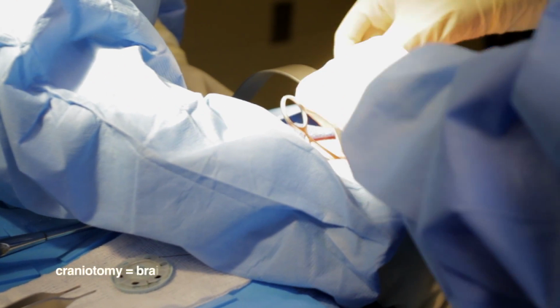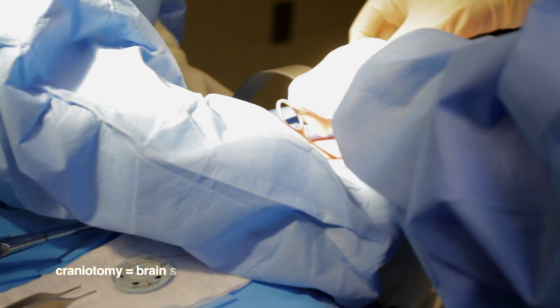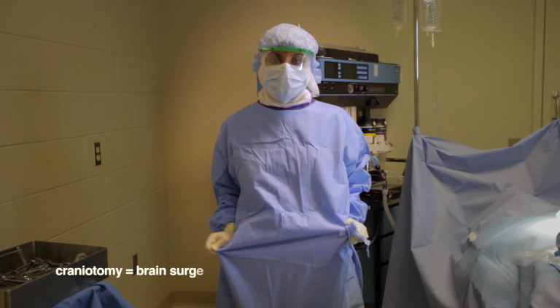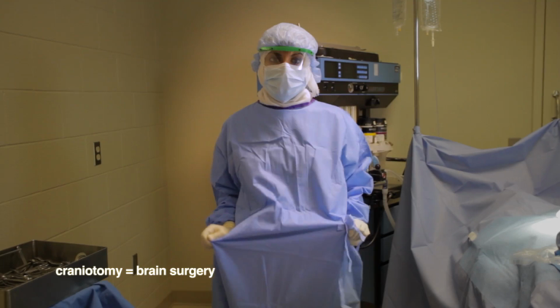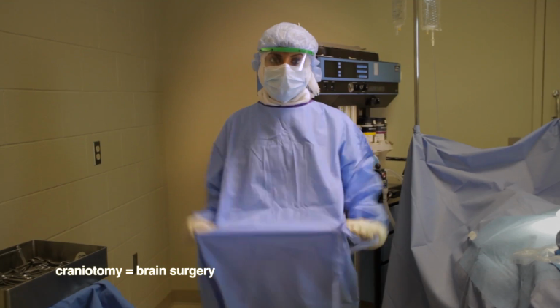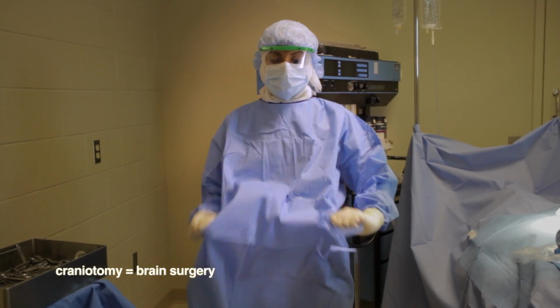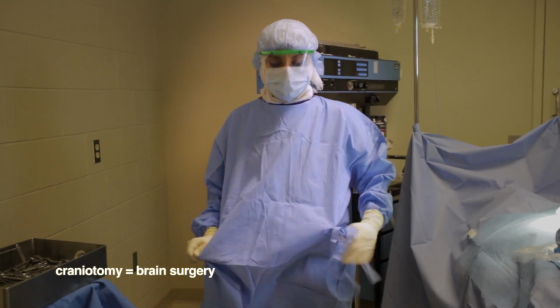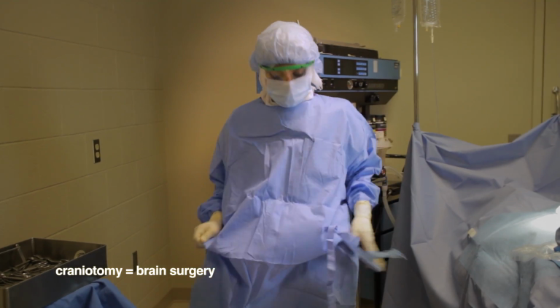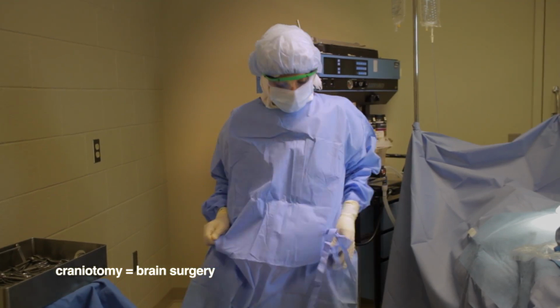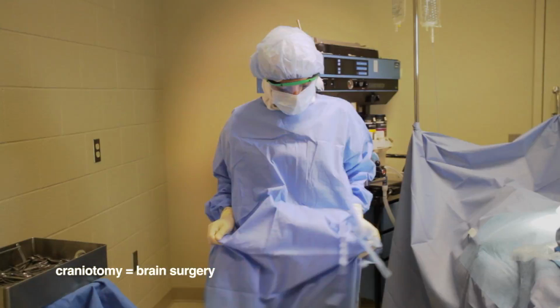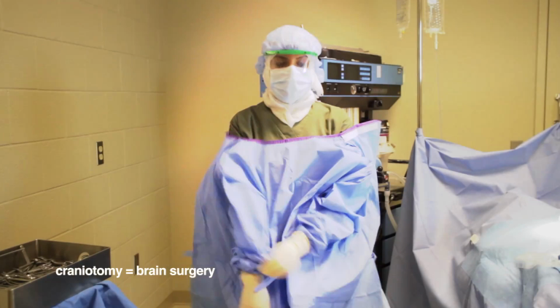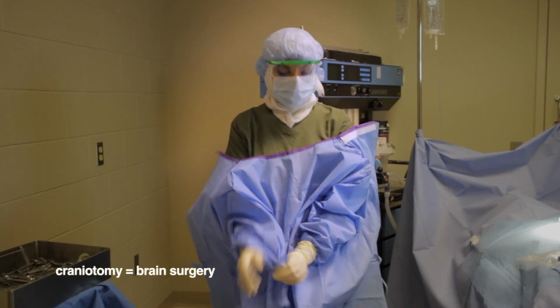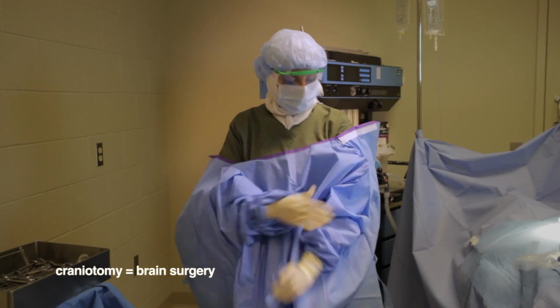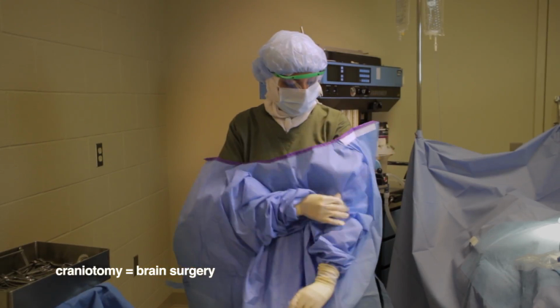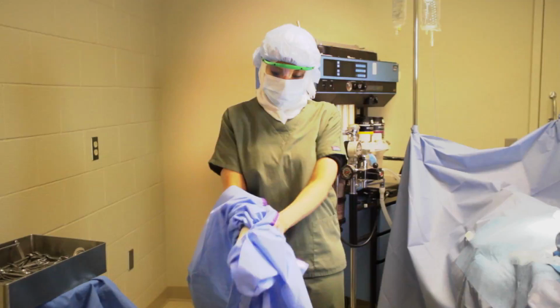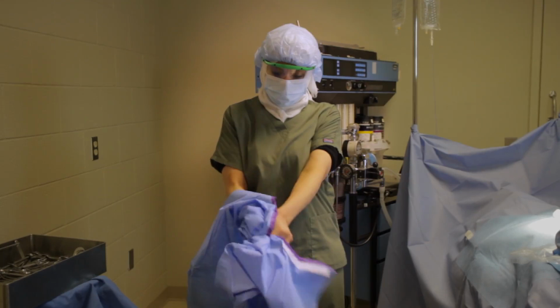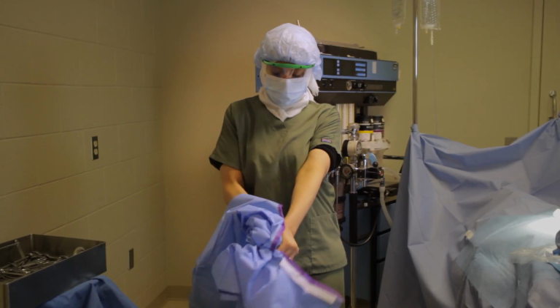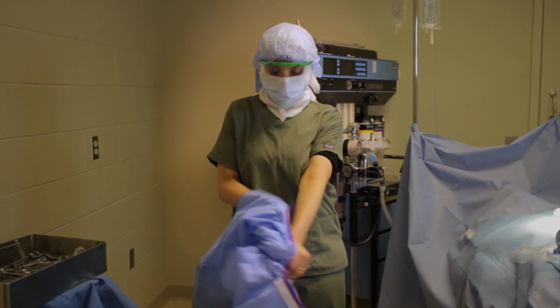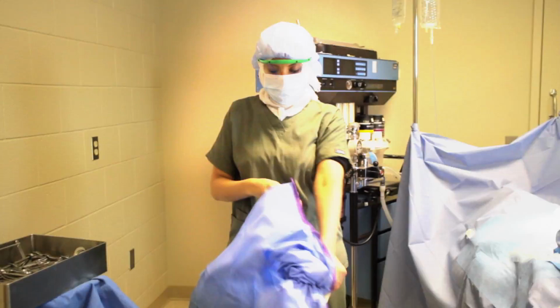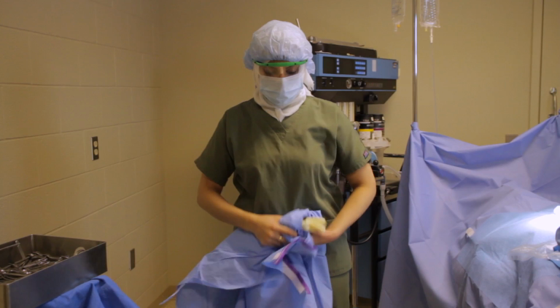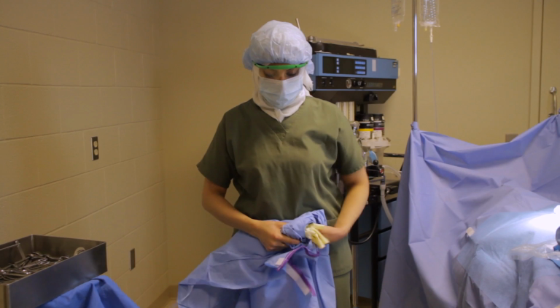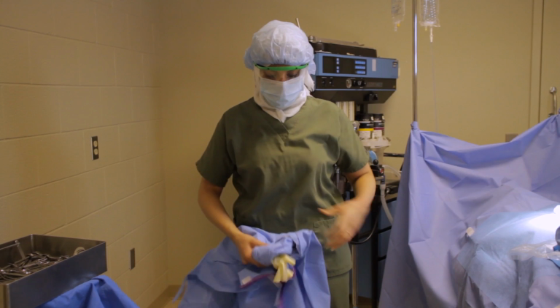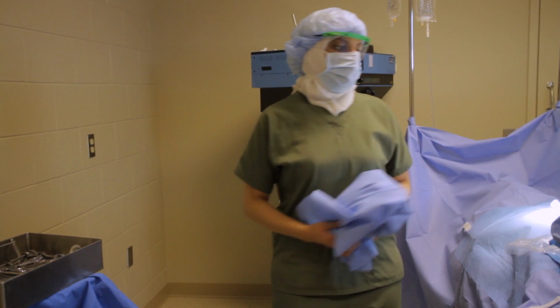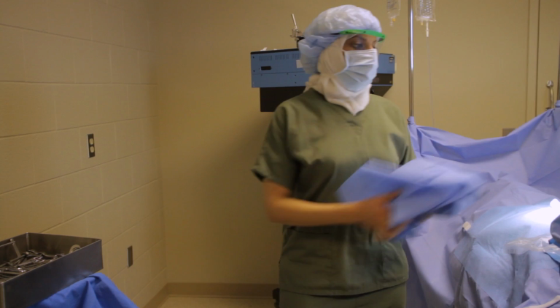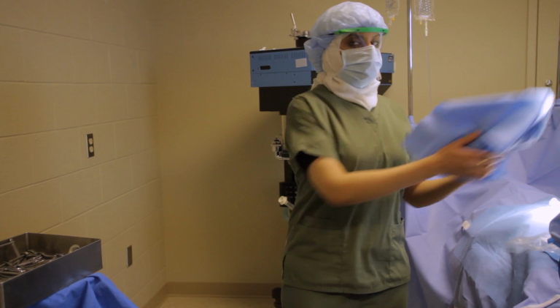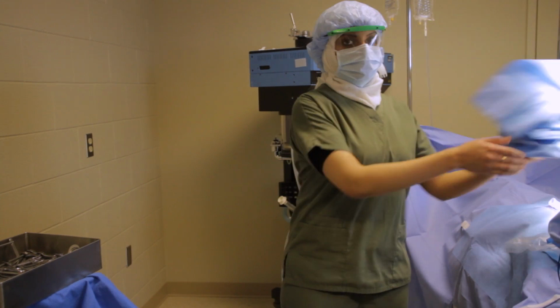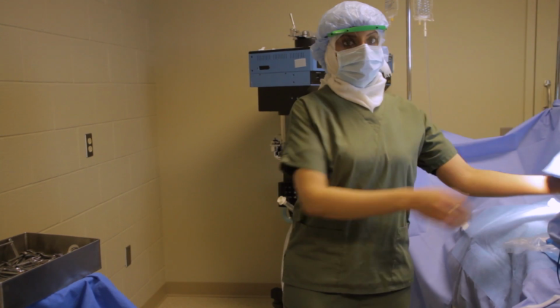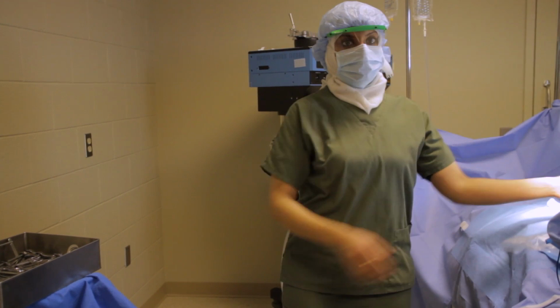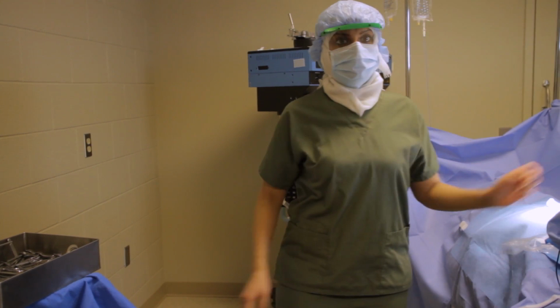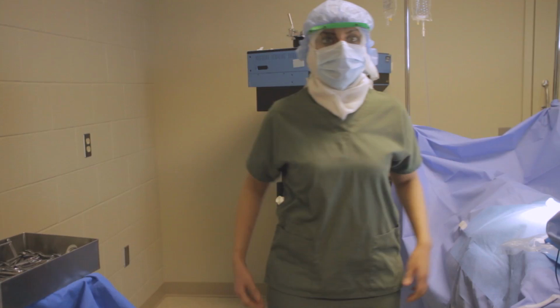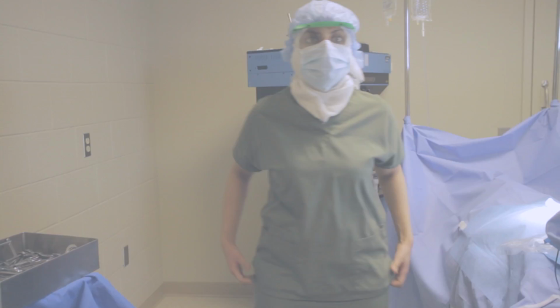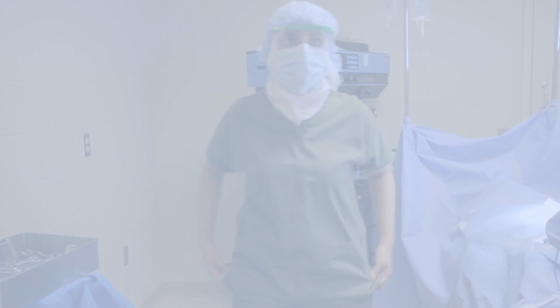Whatever it is, Penn College's surgical technology program will help you do all these awesome things. We look forward to seeing you.